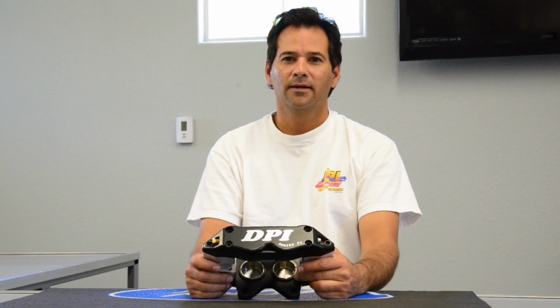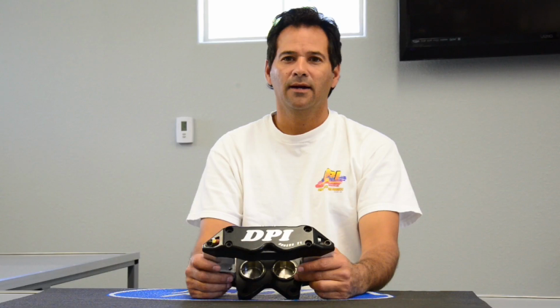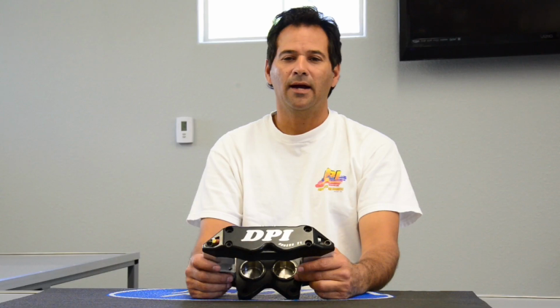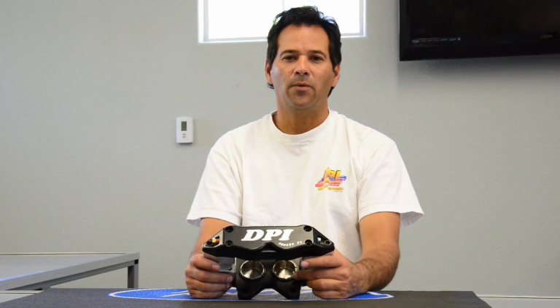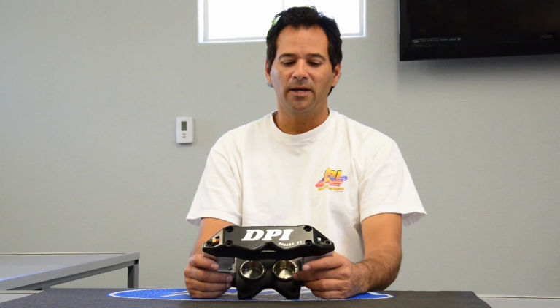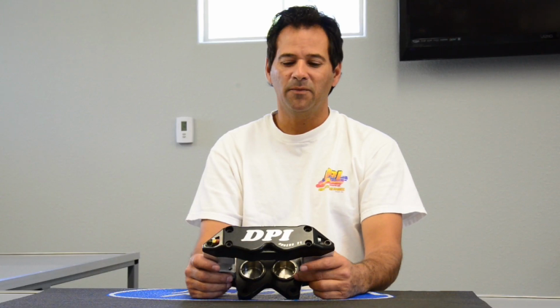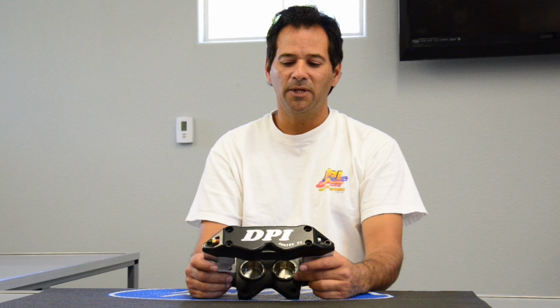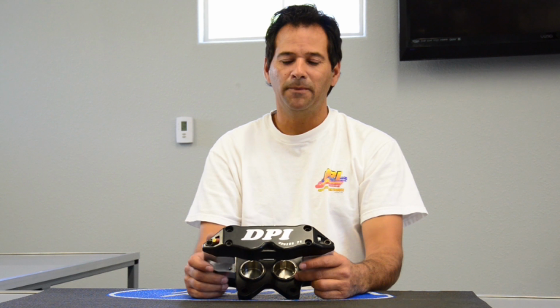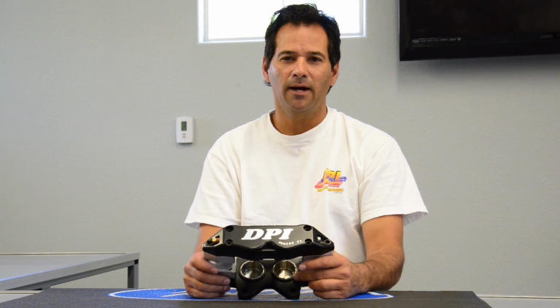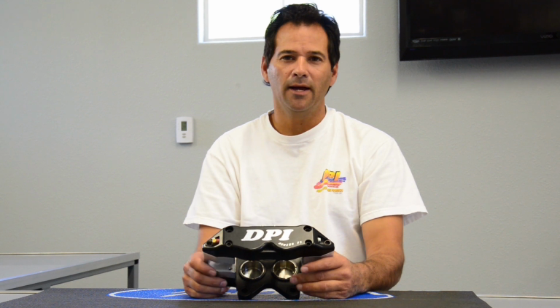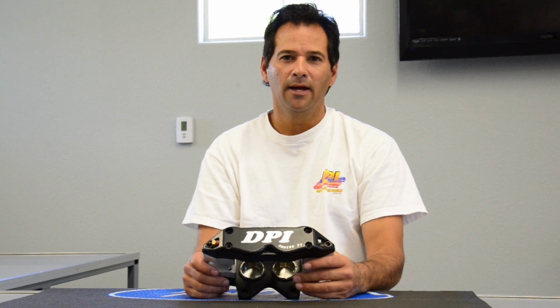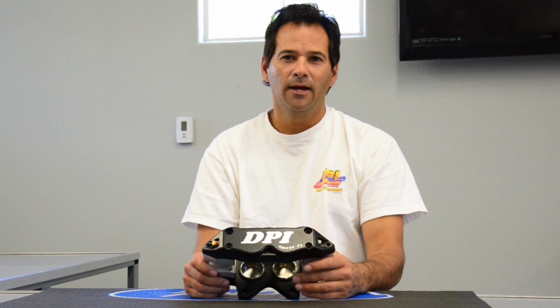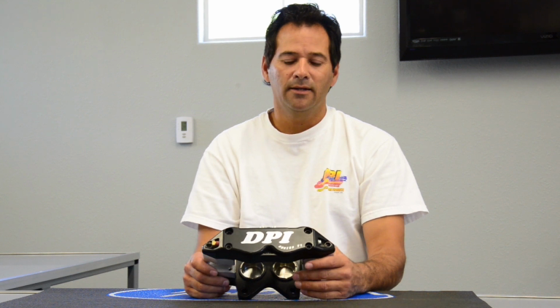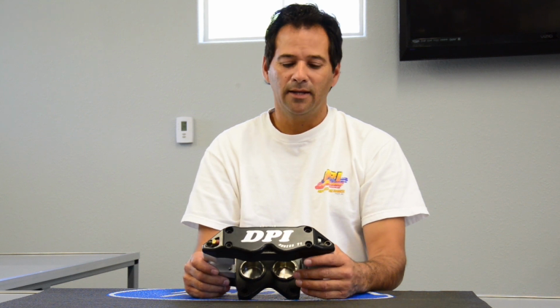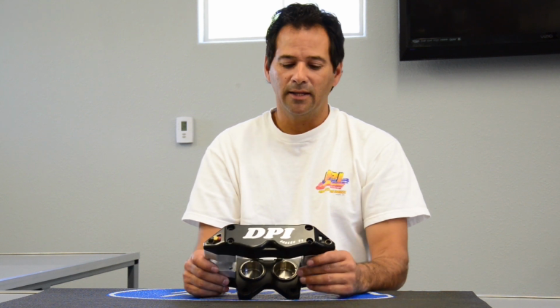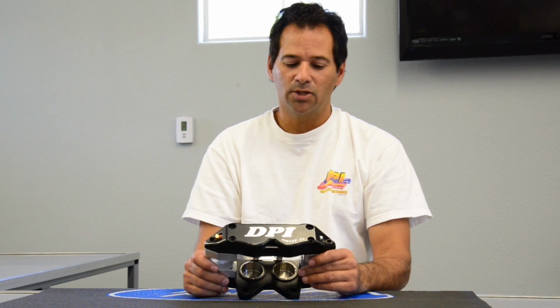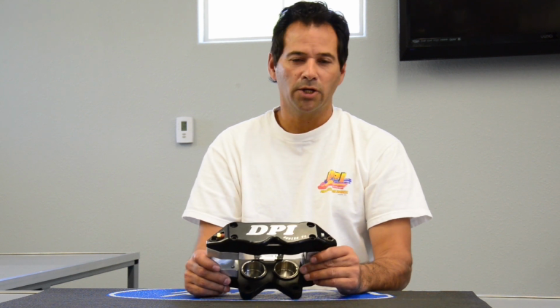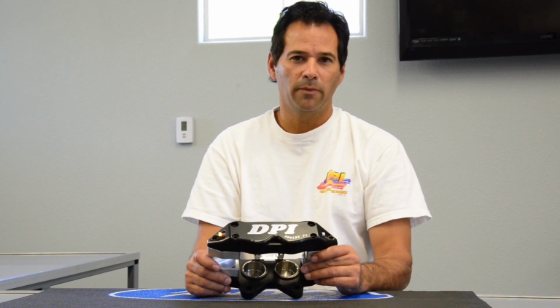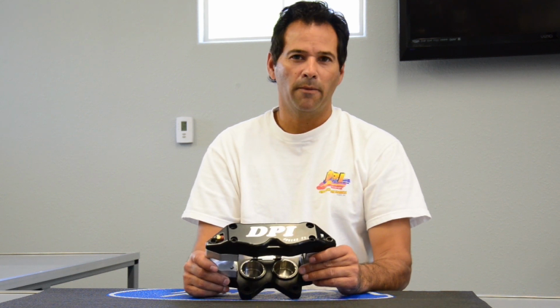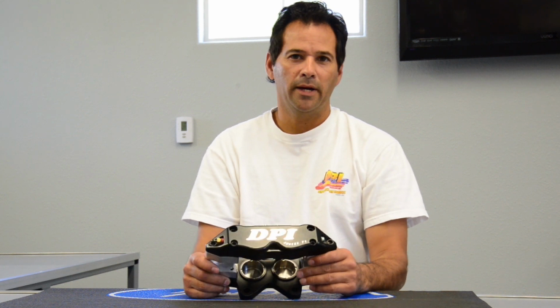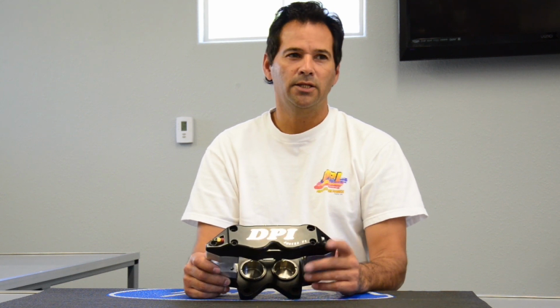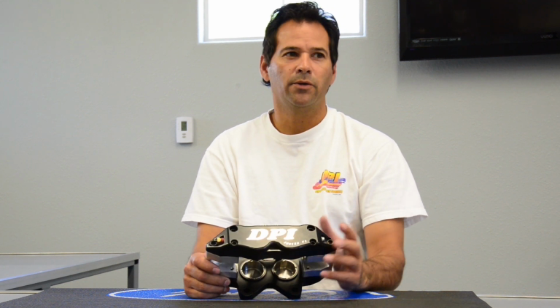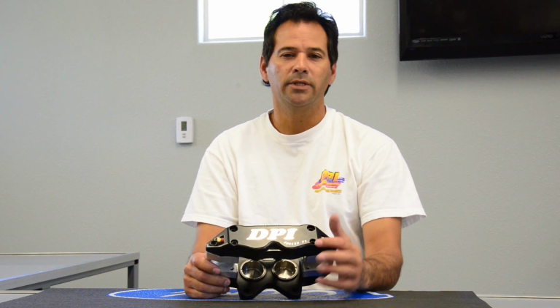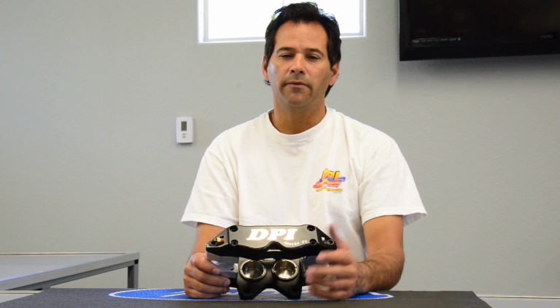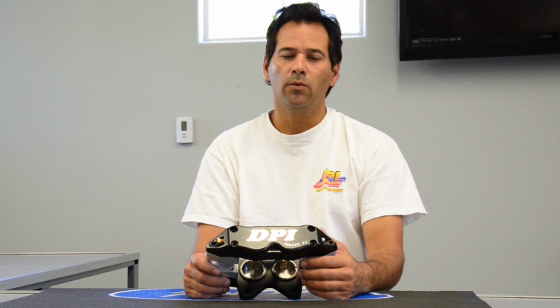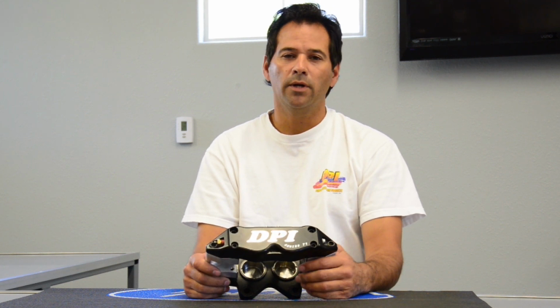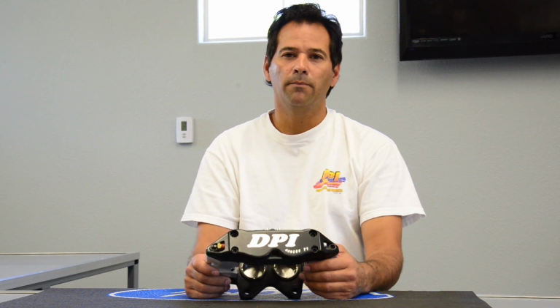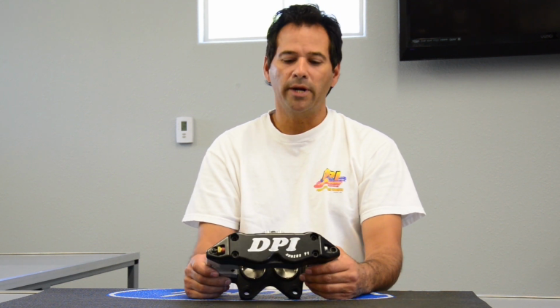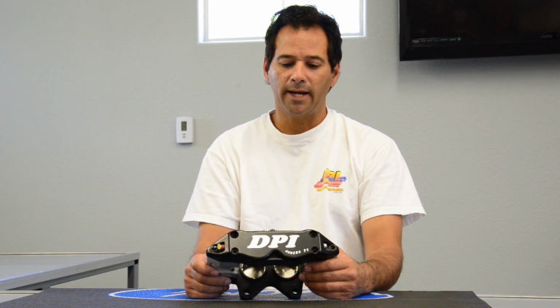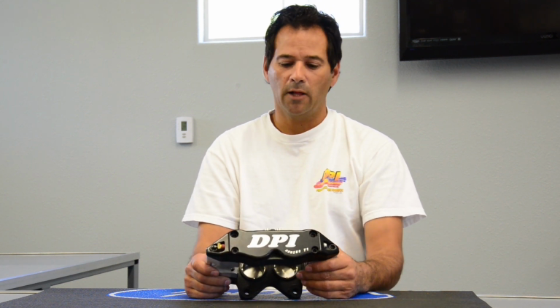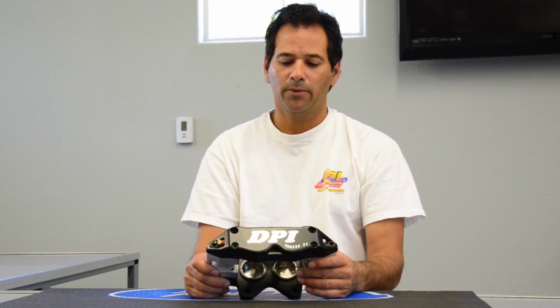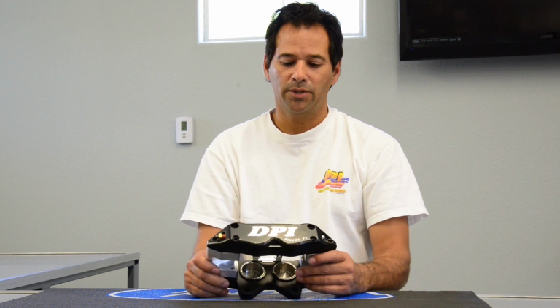Hi, Randy from DPI. Today I'd like to talk to you about my Series 71 brake calipers.